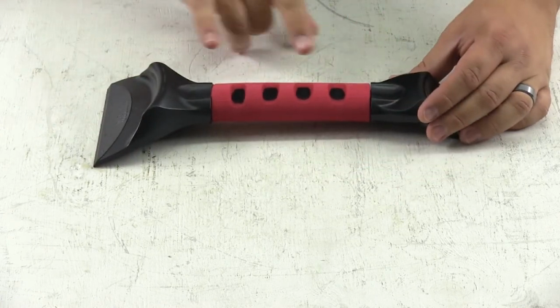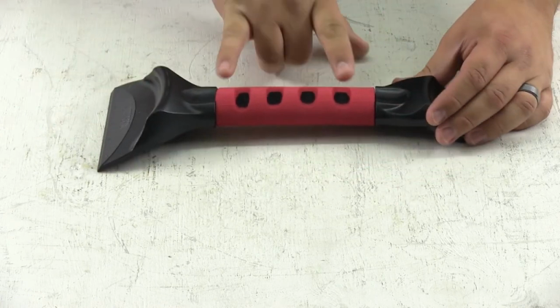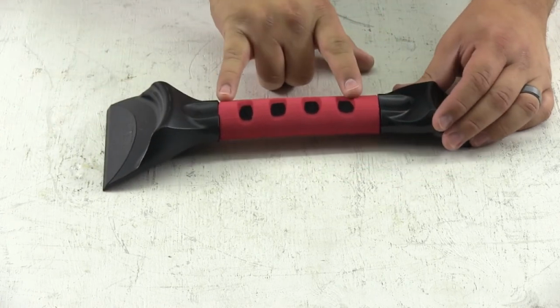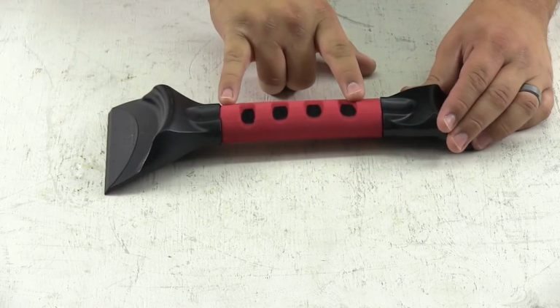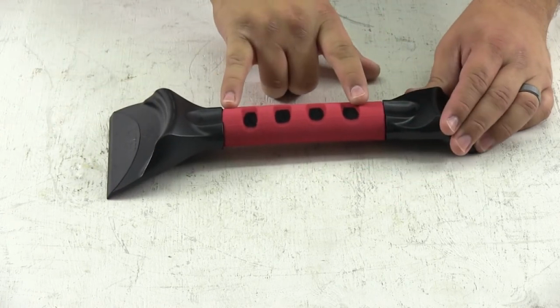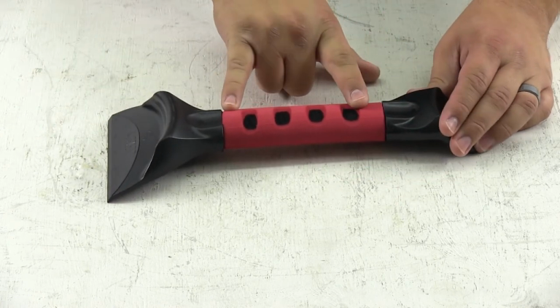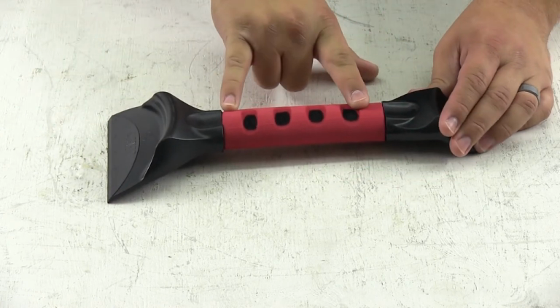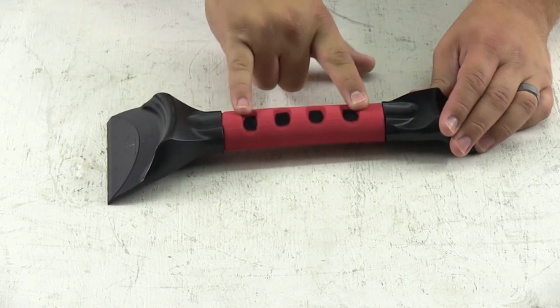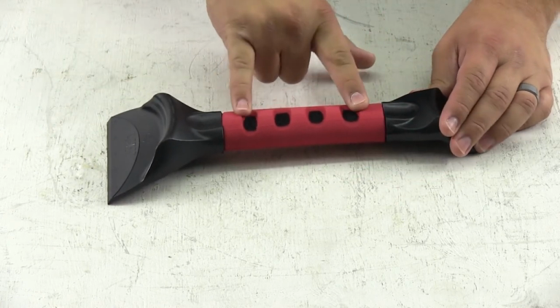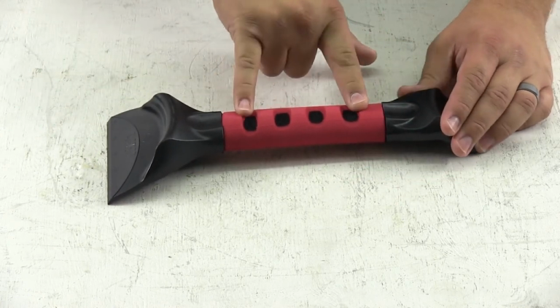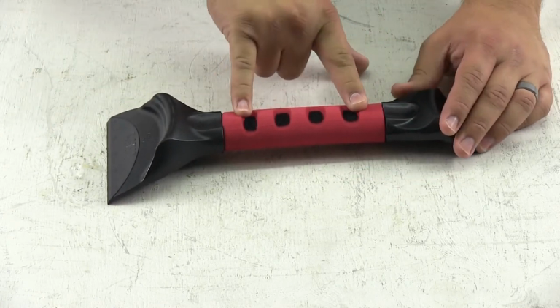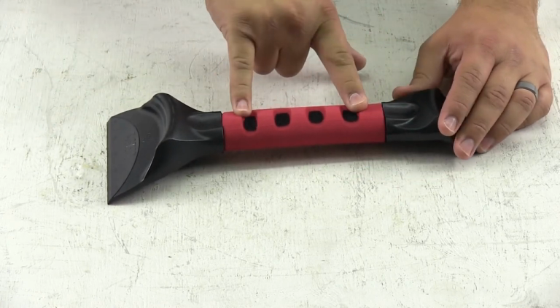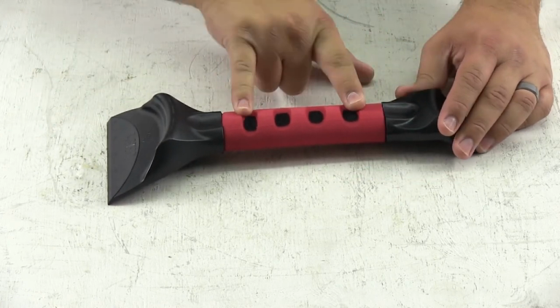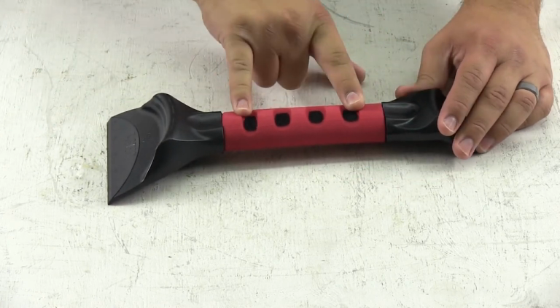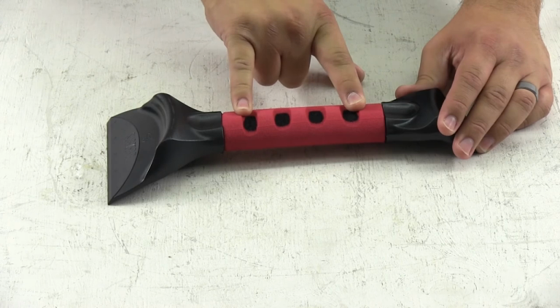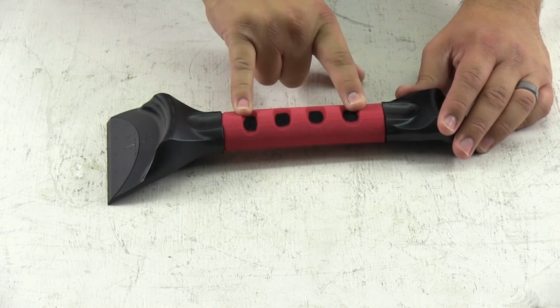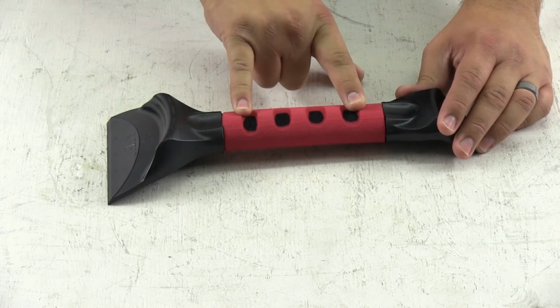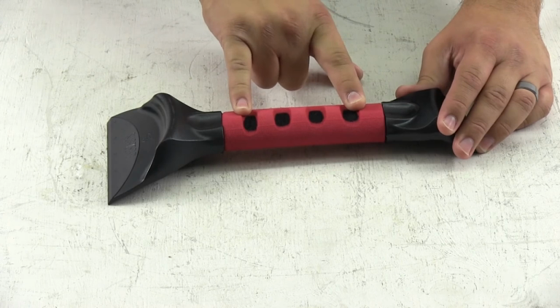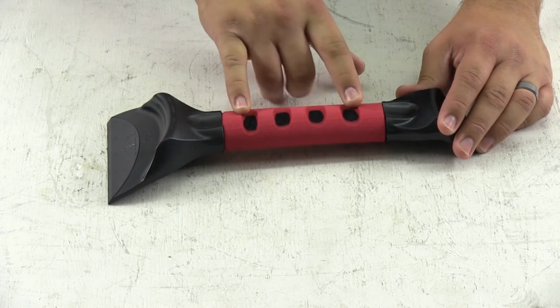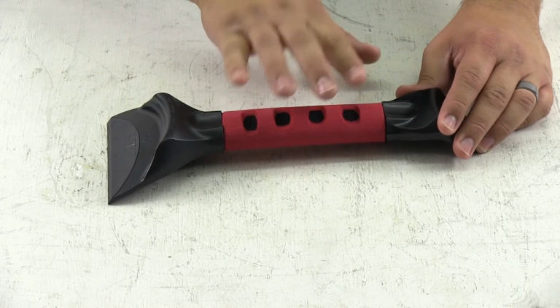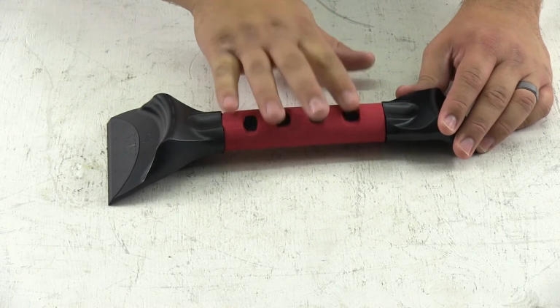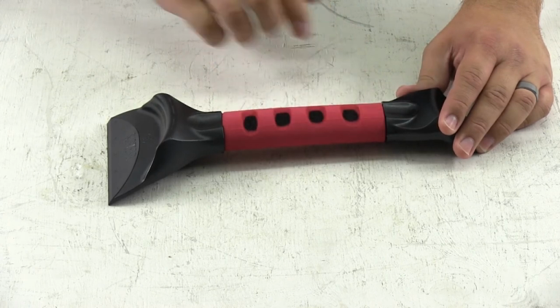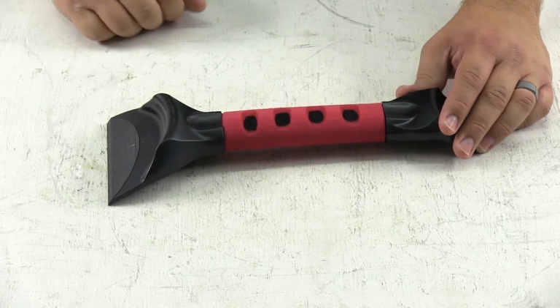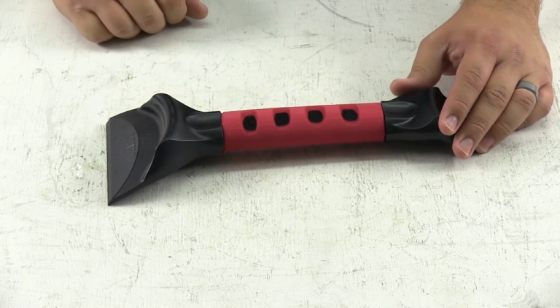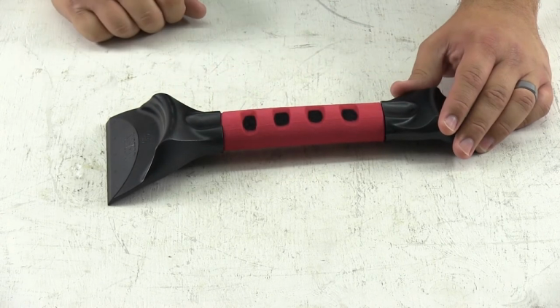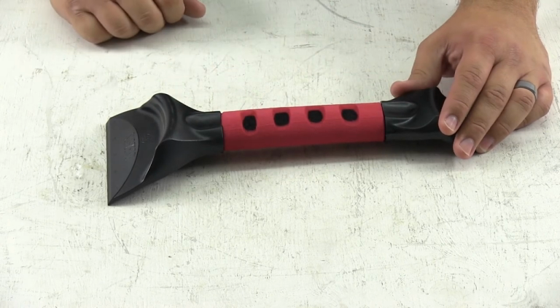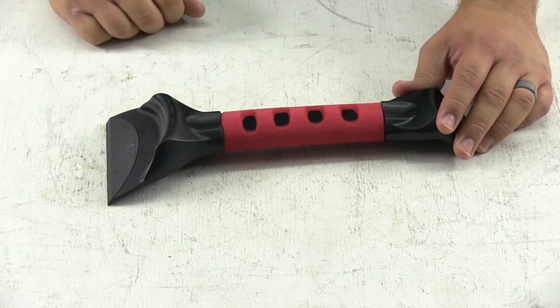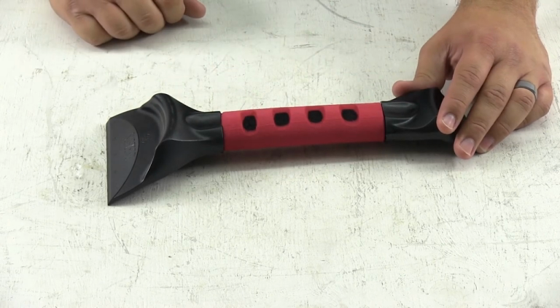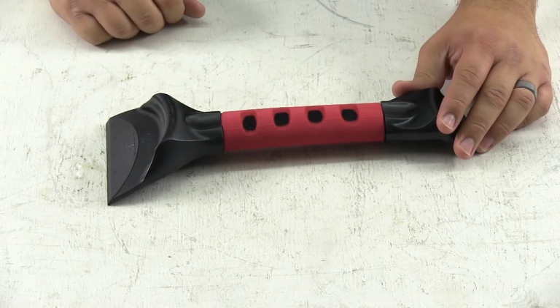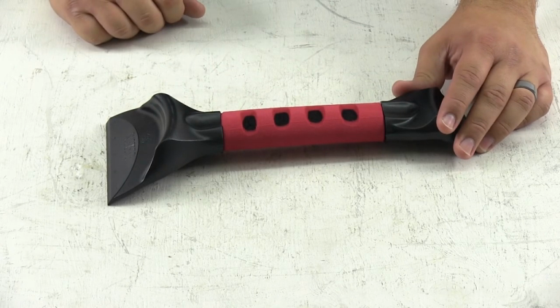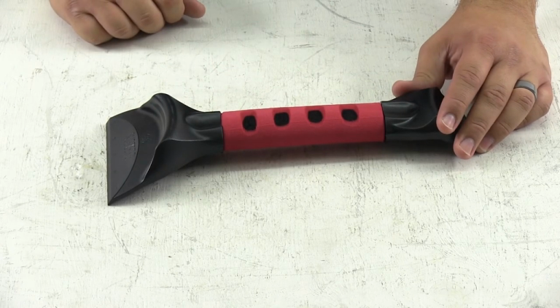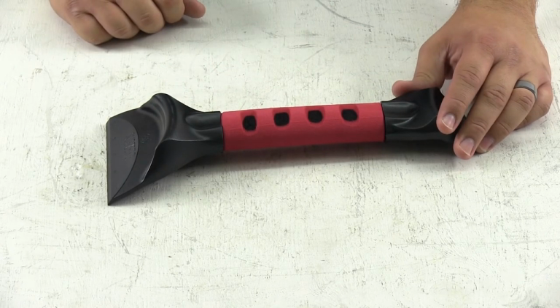In the center is a large foam grip that's comfortable and even easy to get a hold of when you've got gloves on.